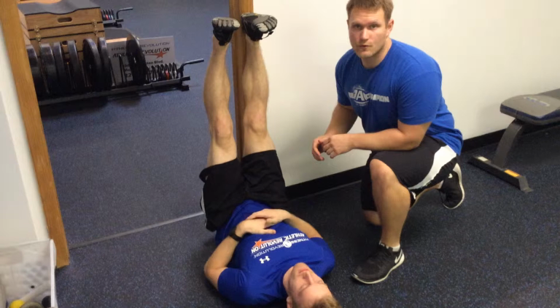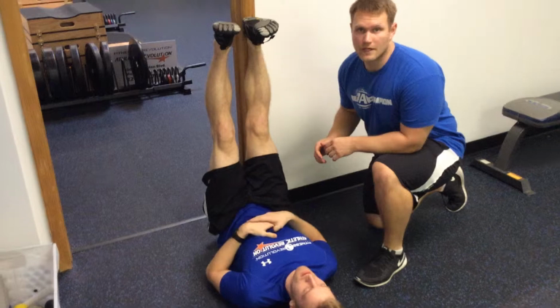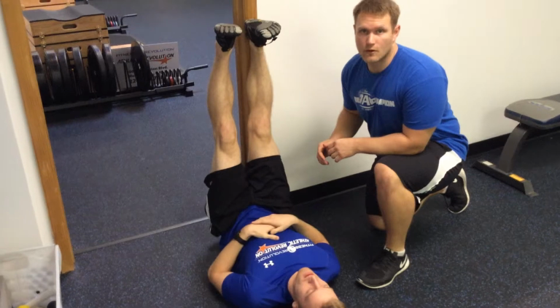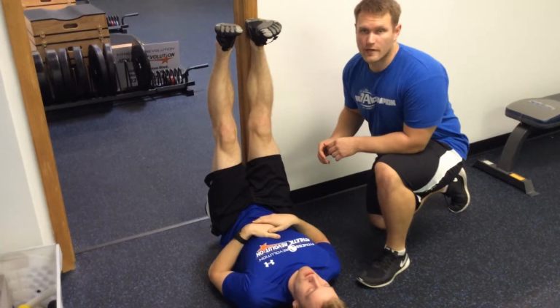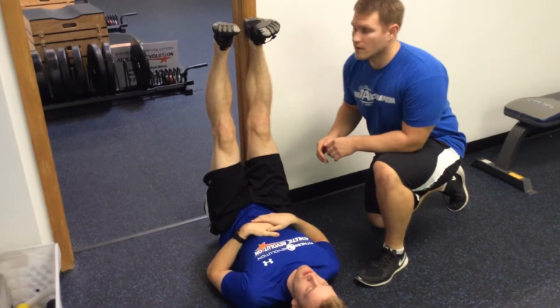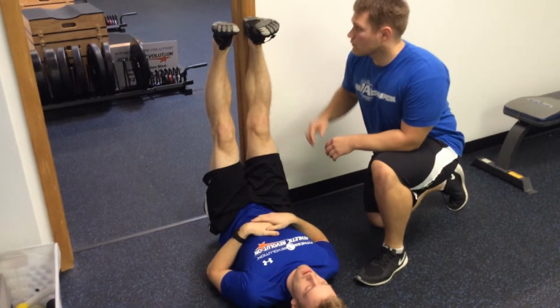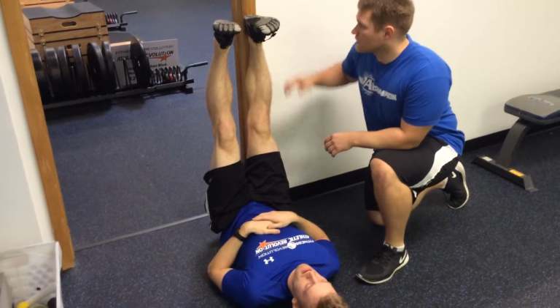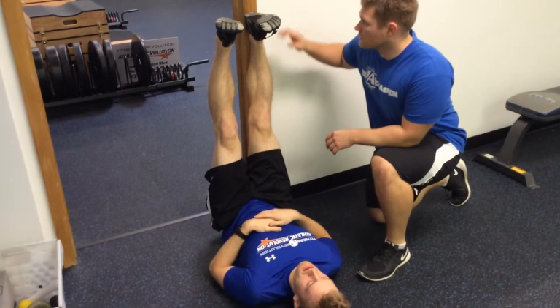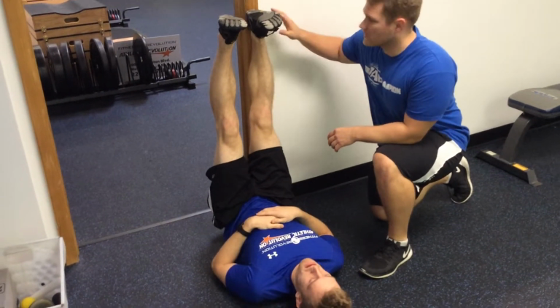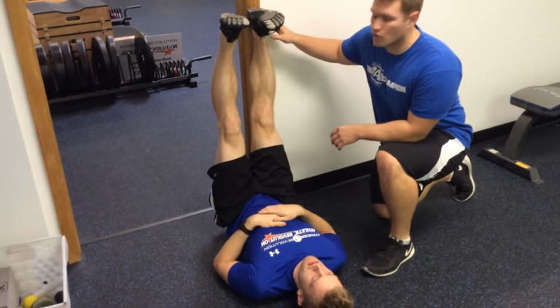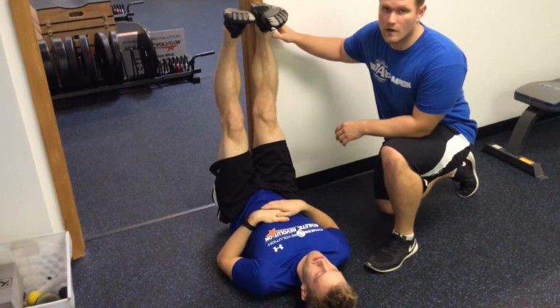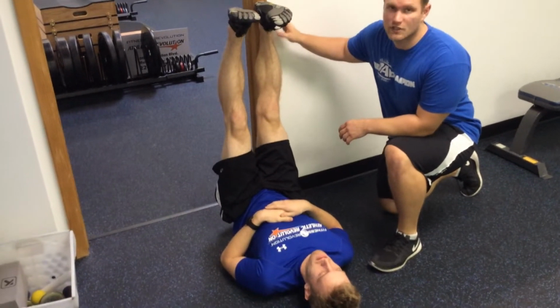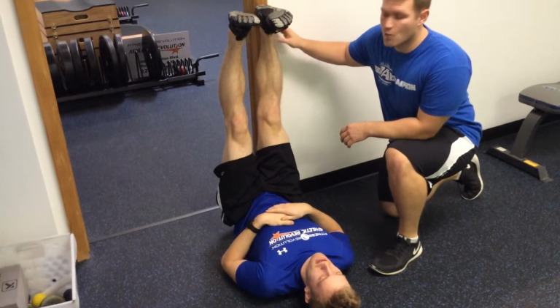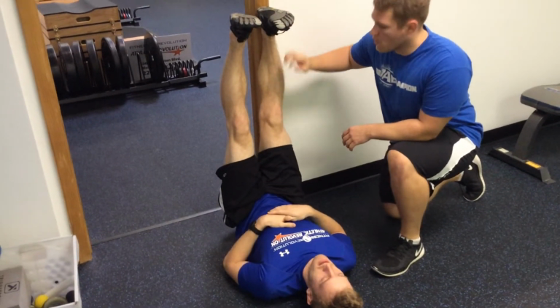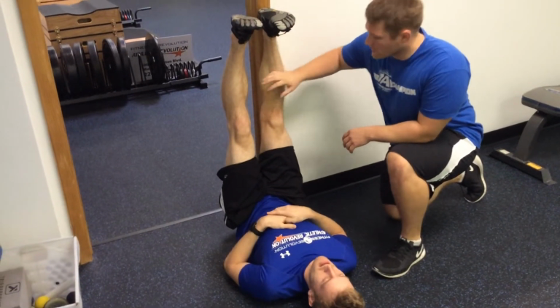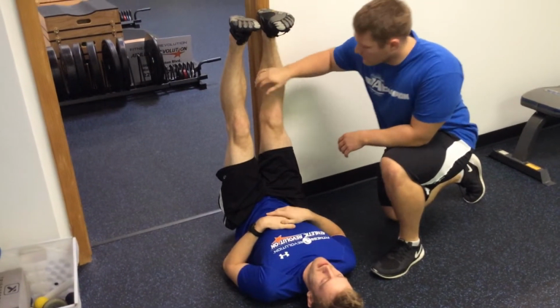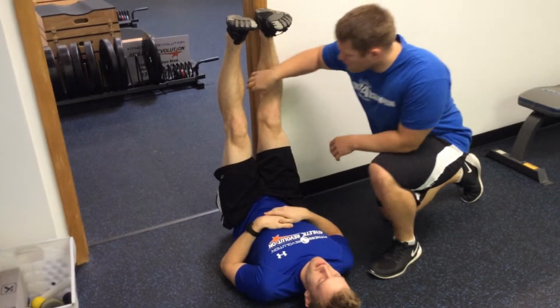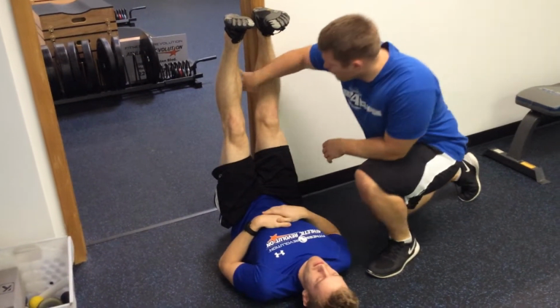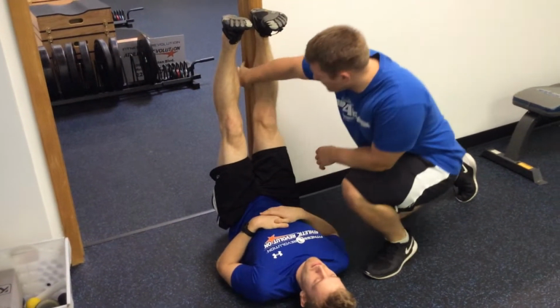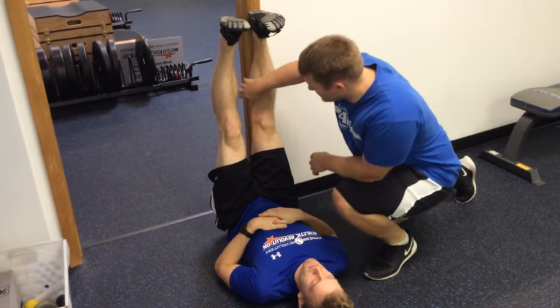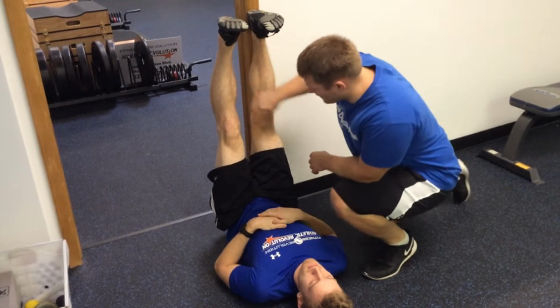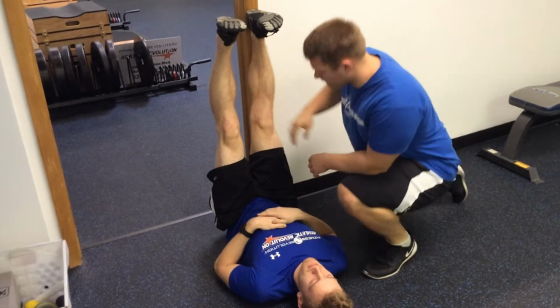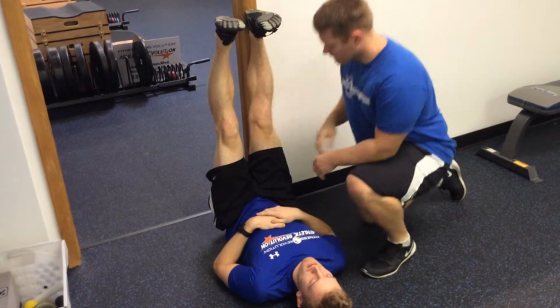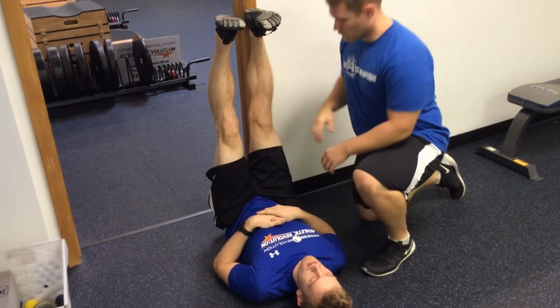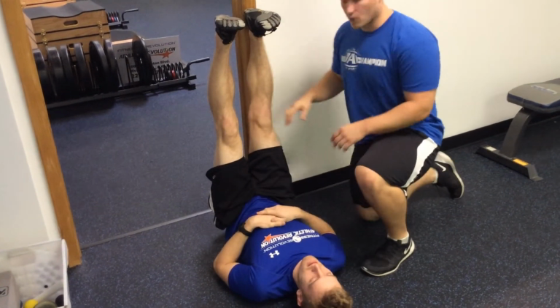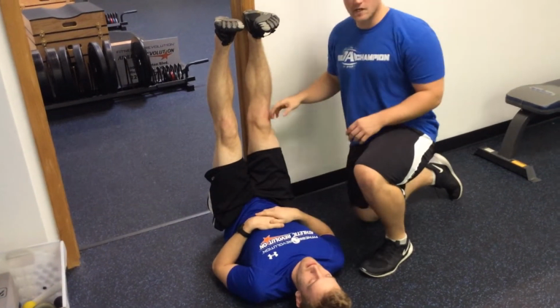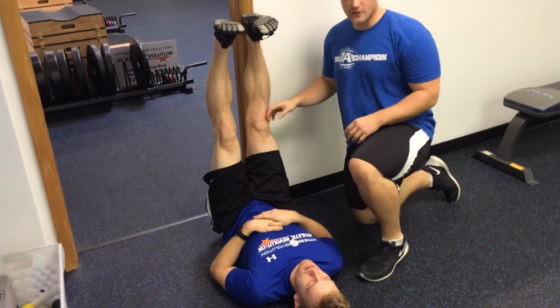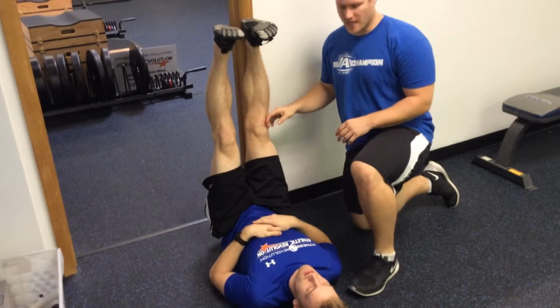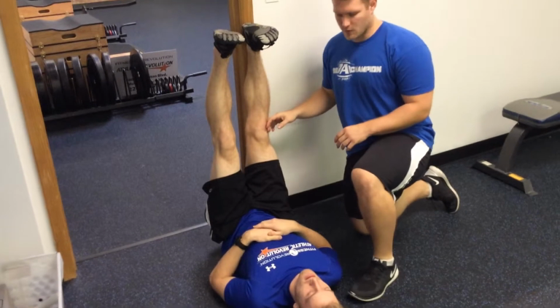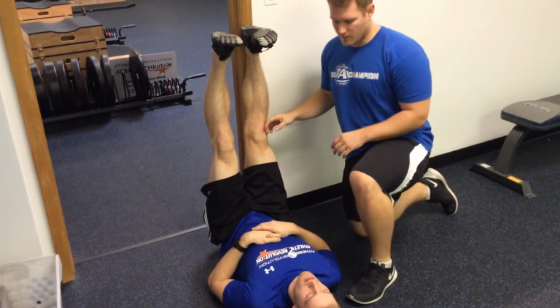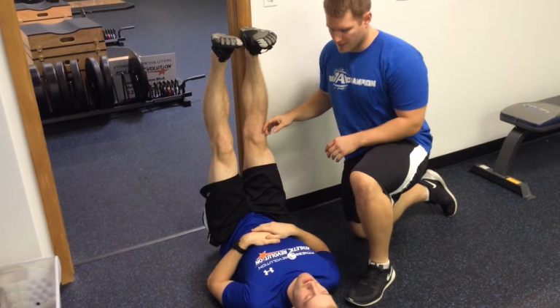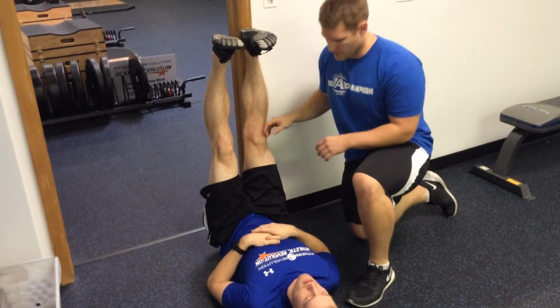We're doing leg lowering here. What we want you to do is find a doorway or some wall where you can get a little movement on the side. What we're working on here is hamstring flexibility.